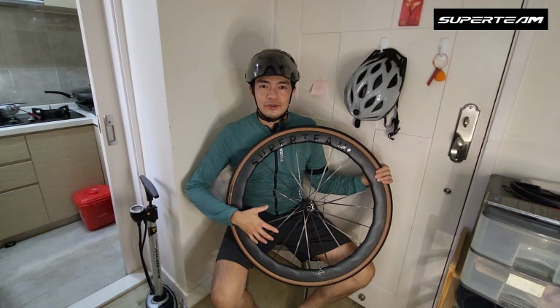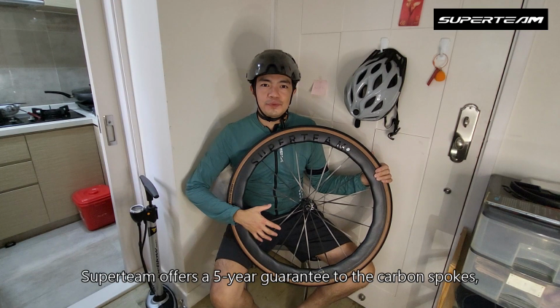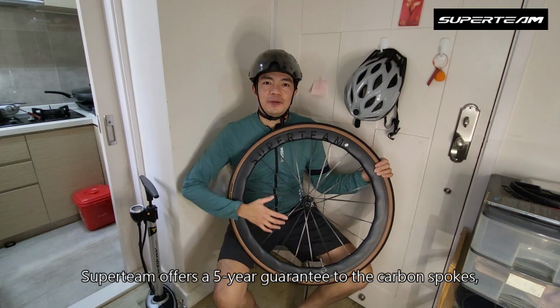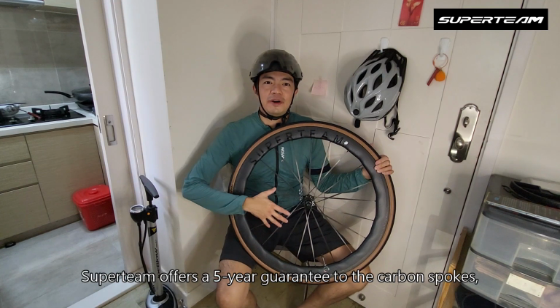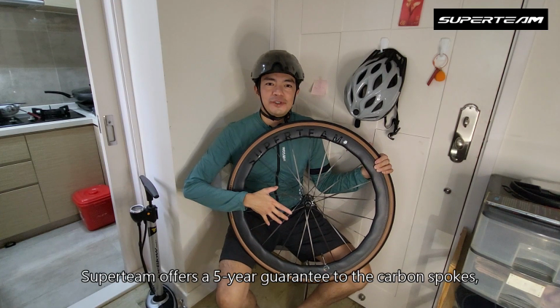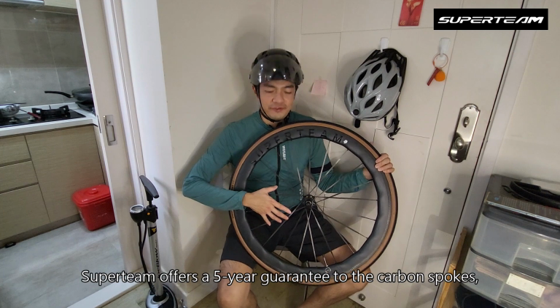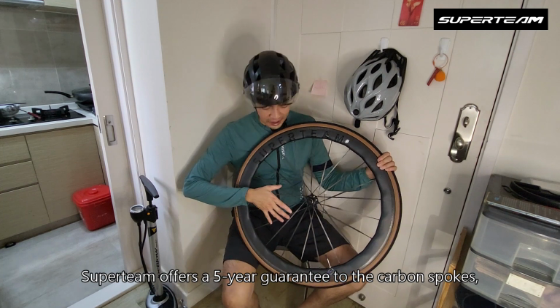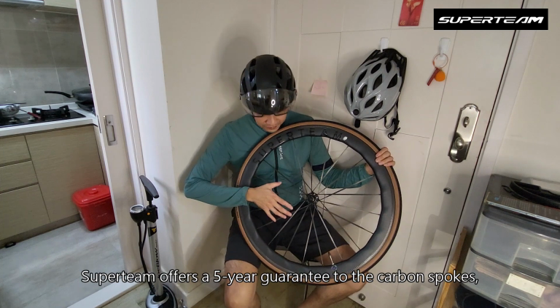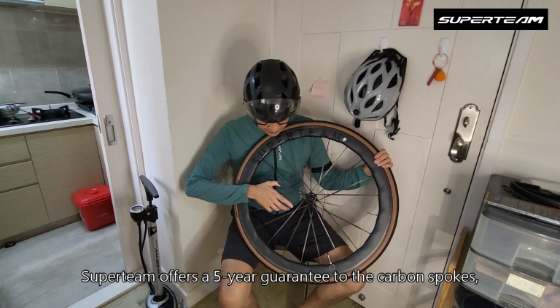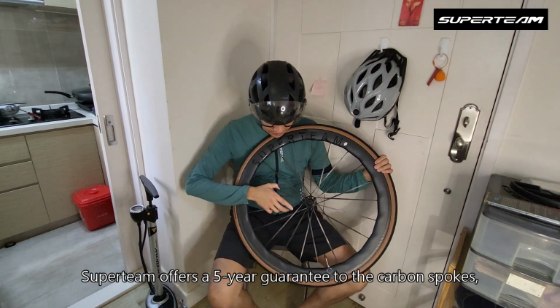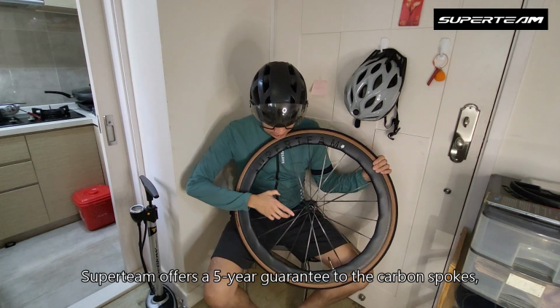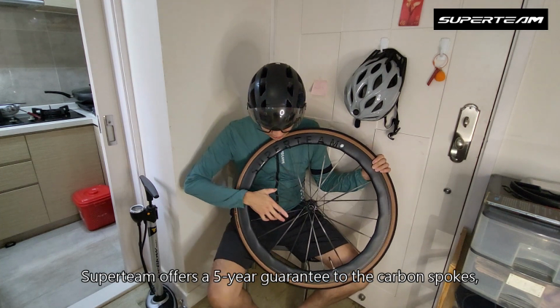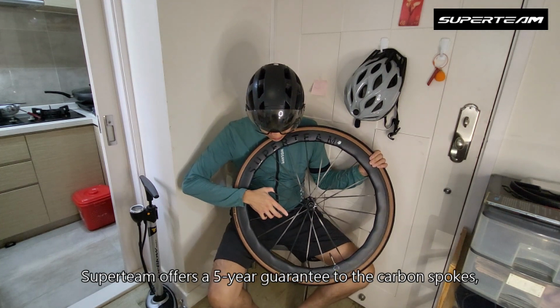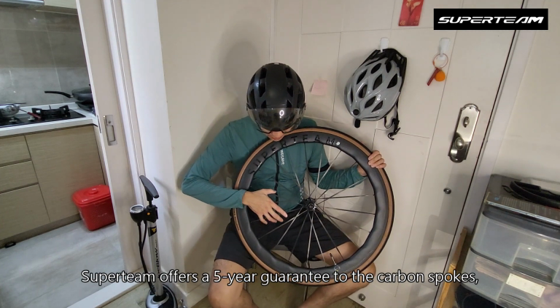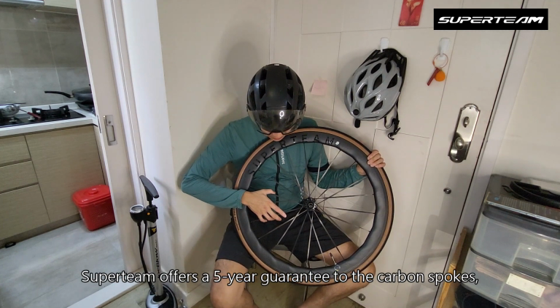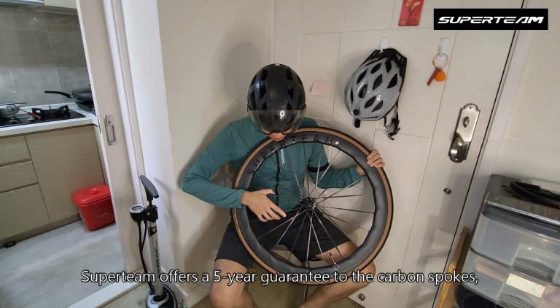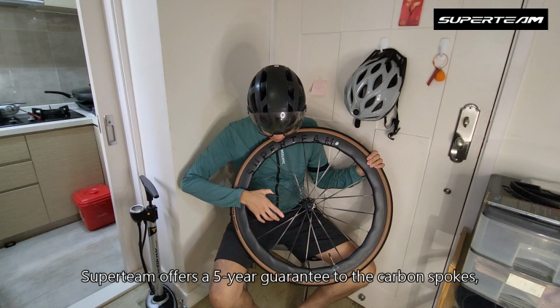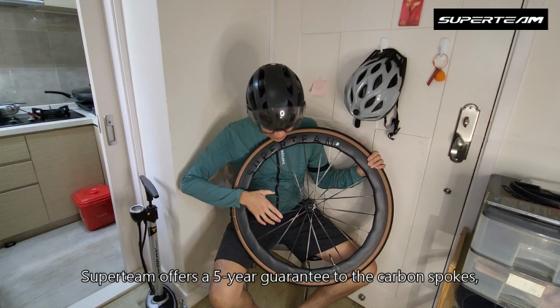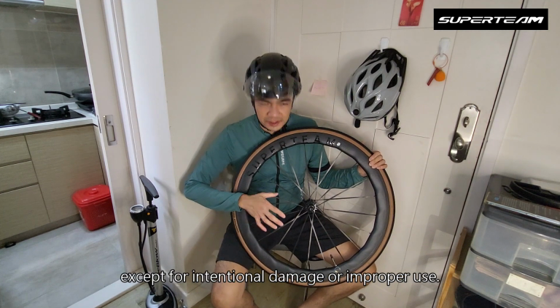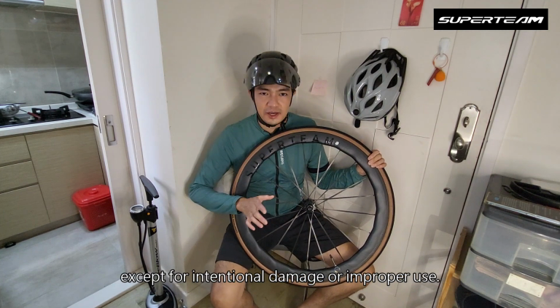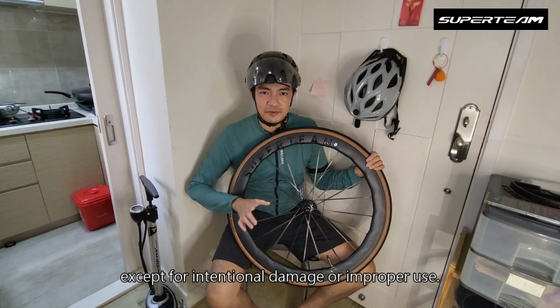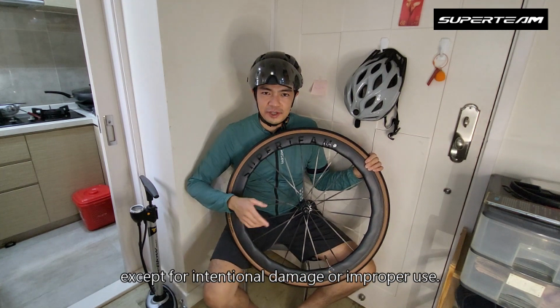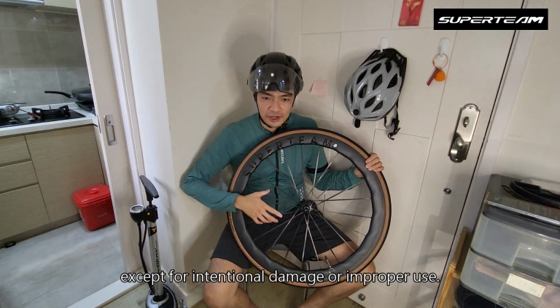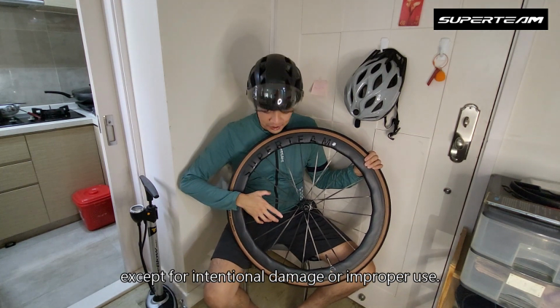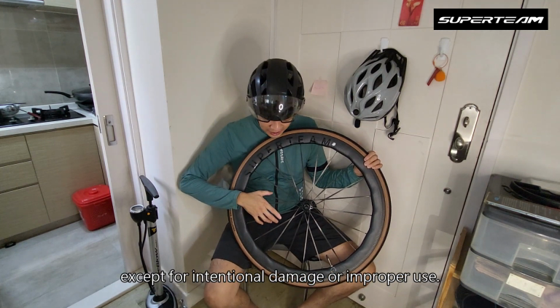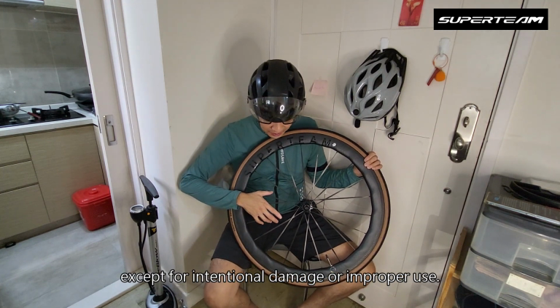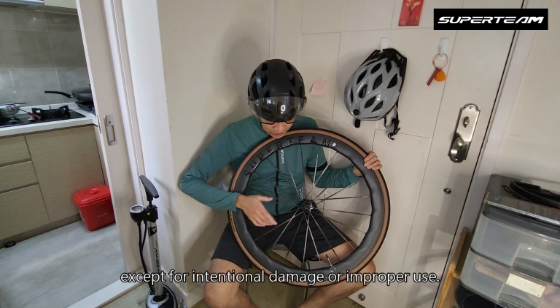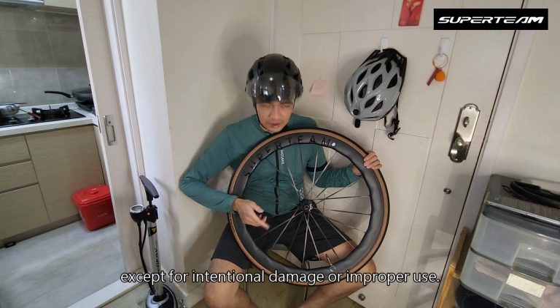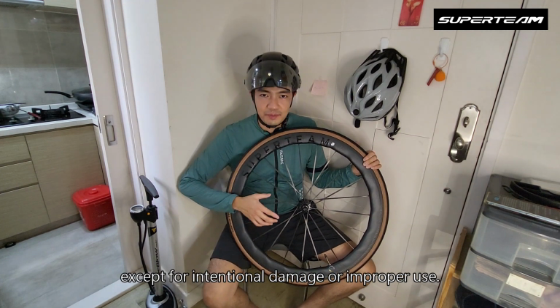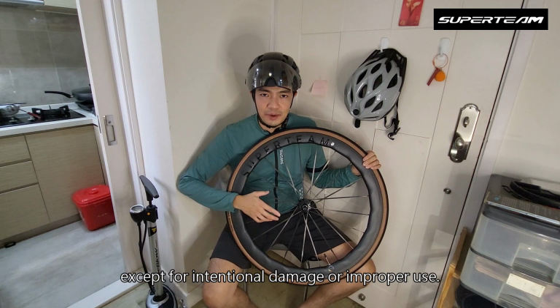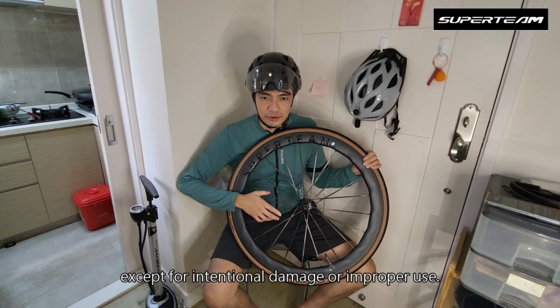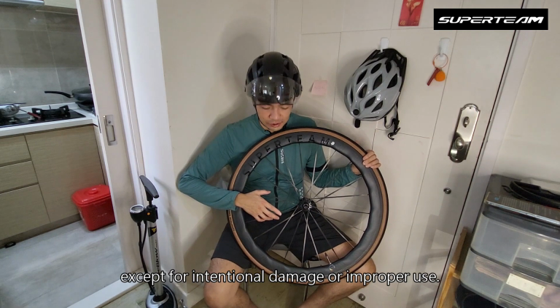Superteam offers a five-year guarantee on the carbon spokes, except for intentional damage or improper use.